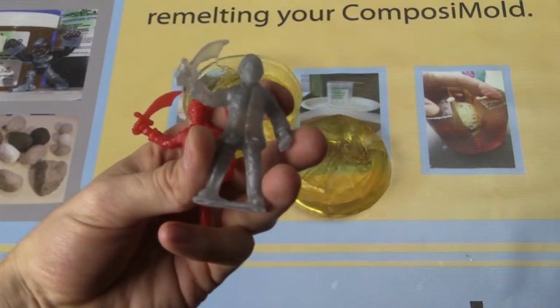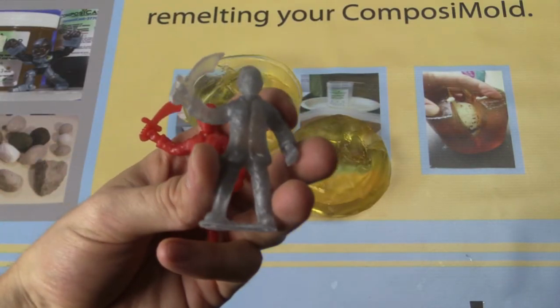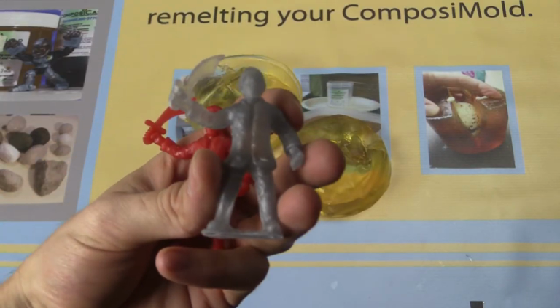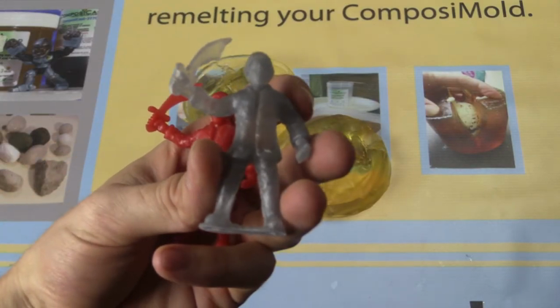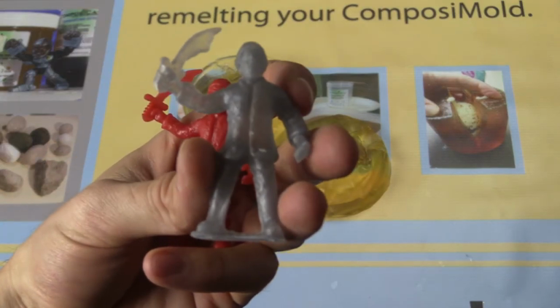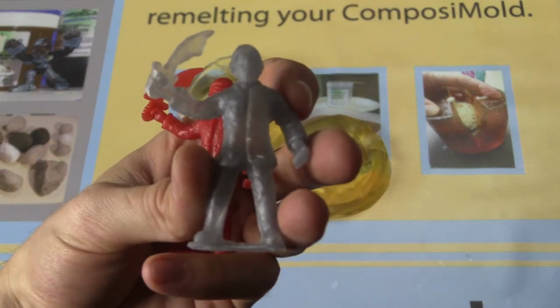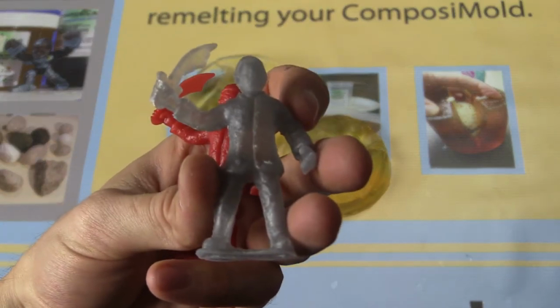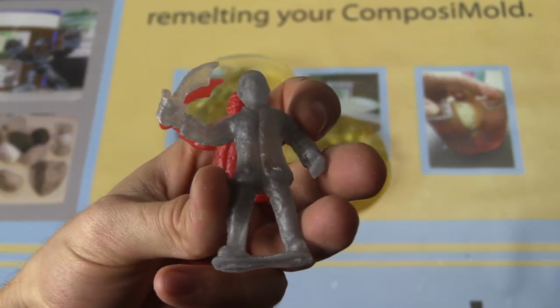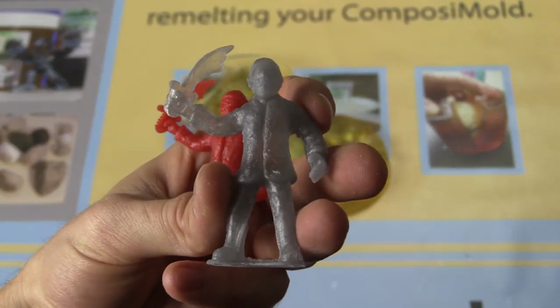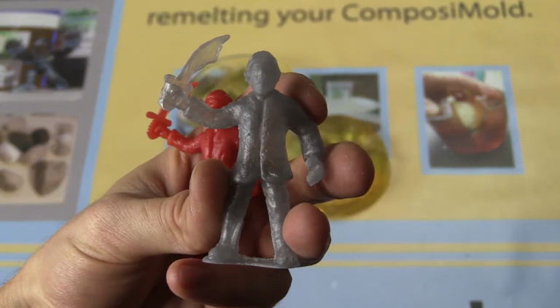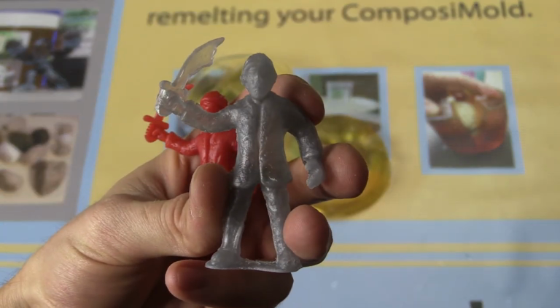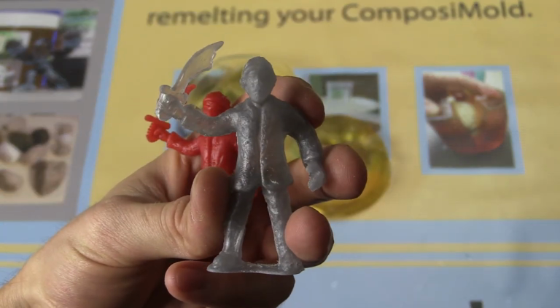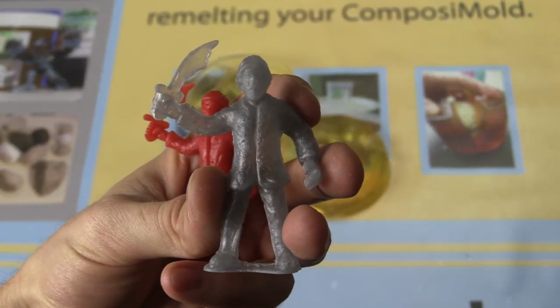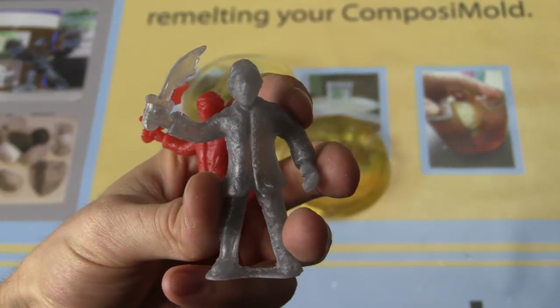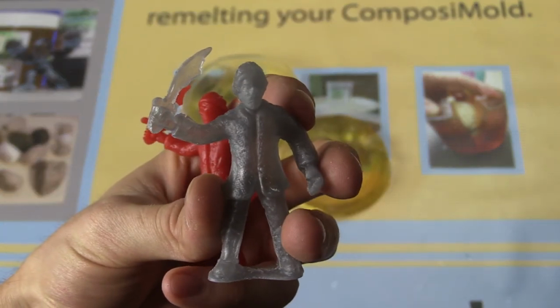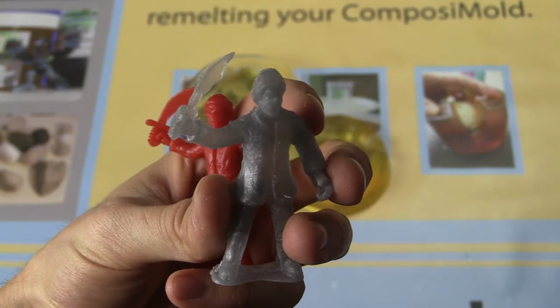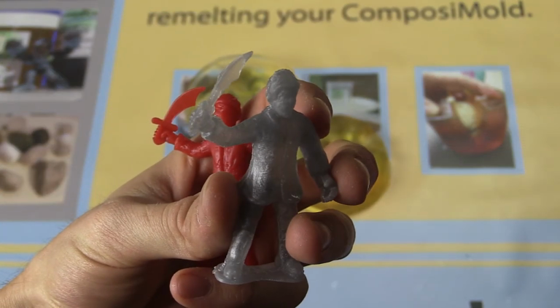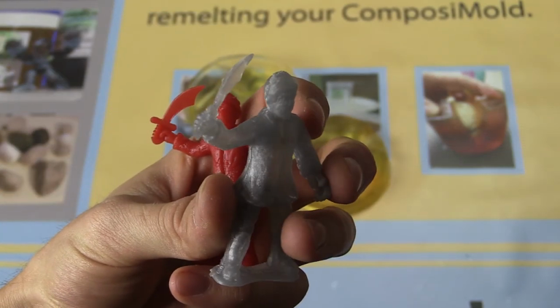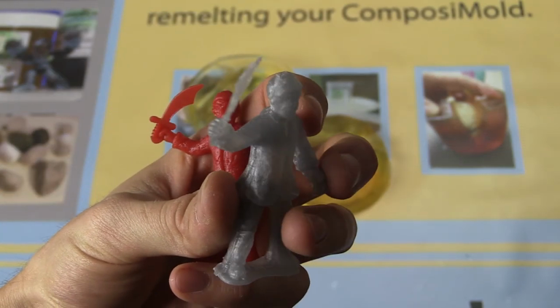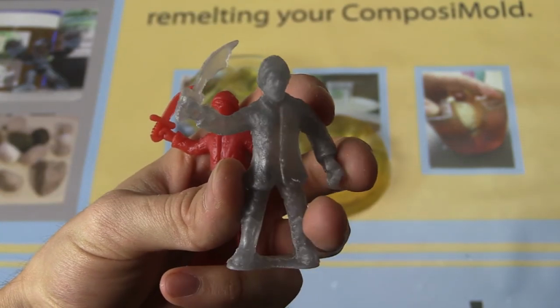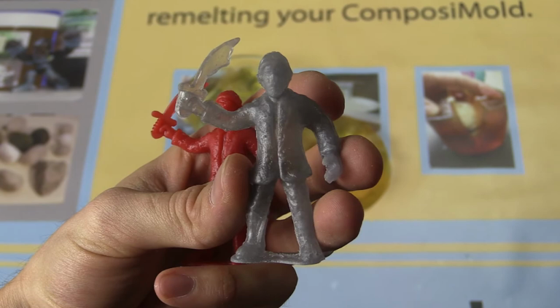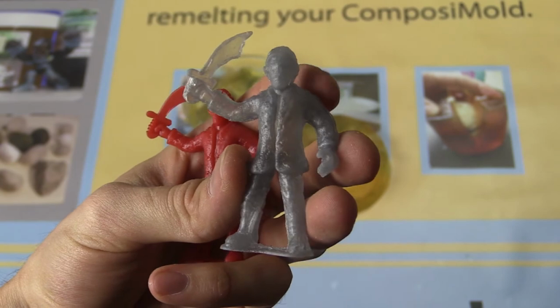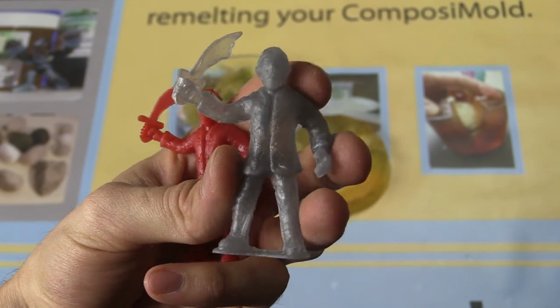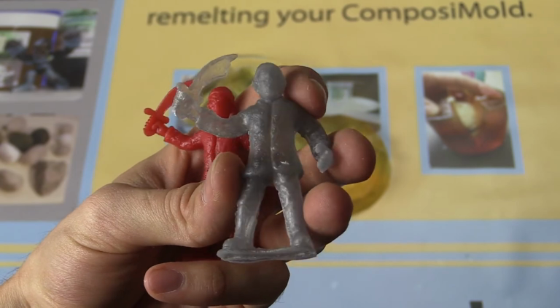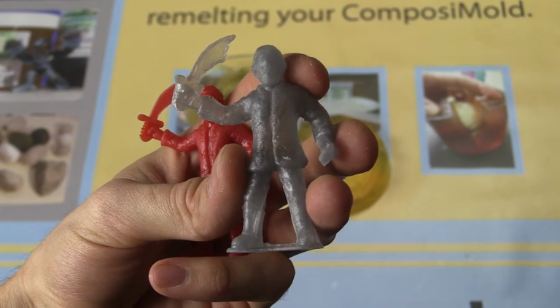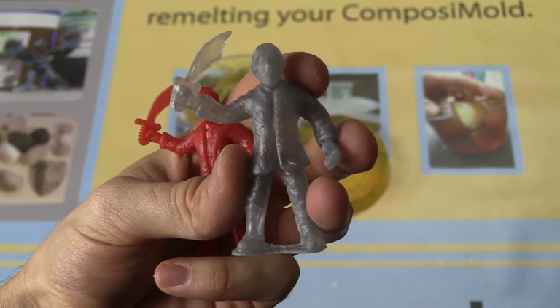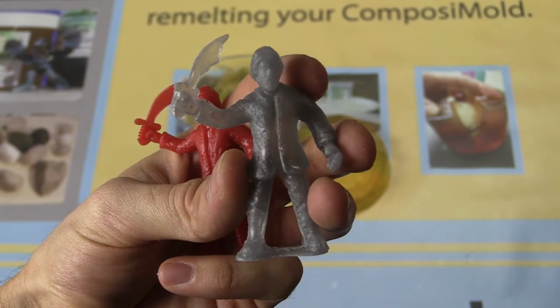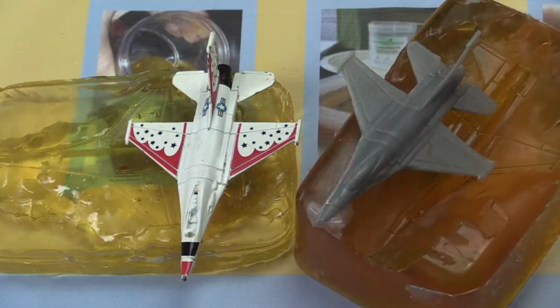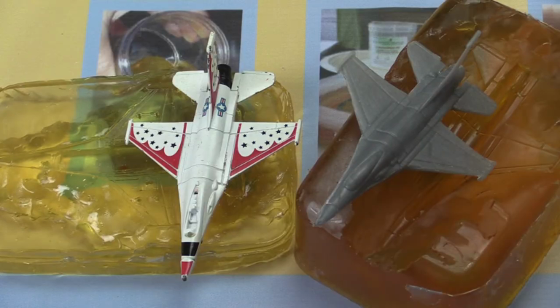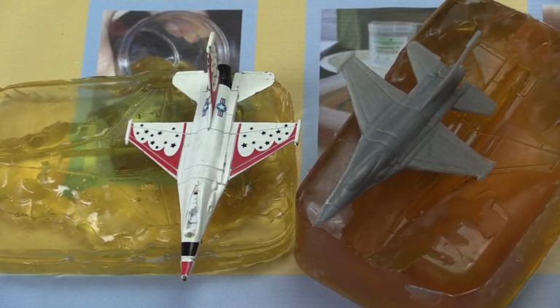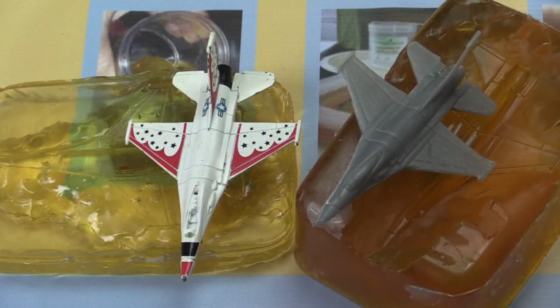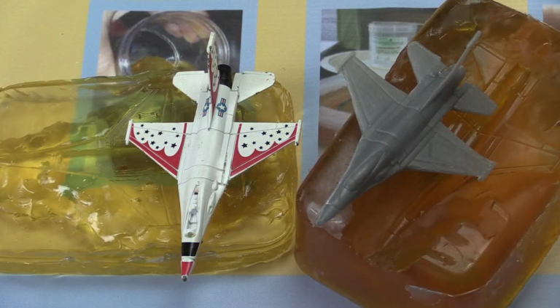Choose the two-part mold making method to duplicate all four sides of the object that you choose.